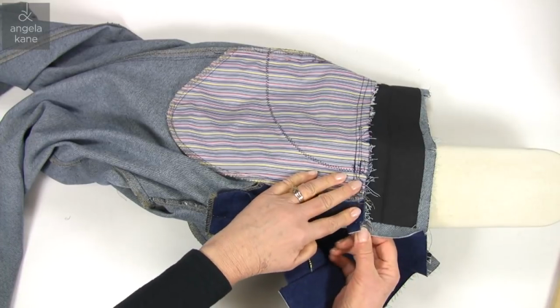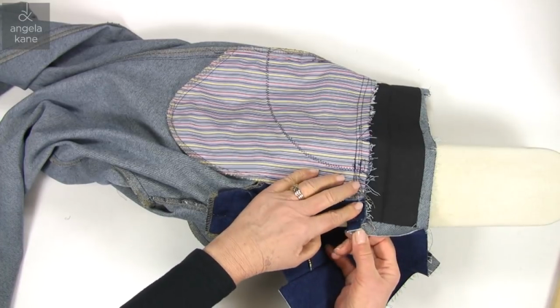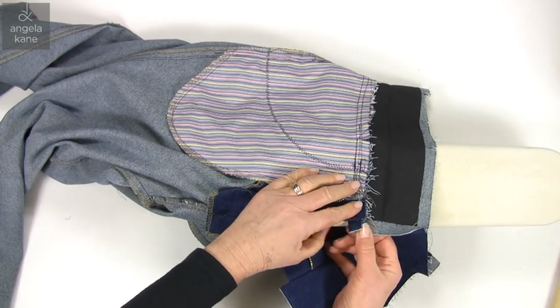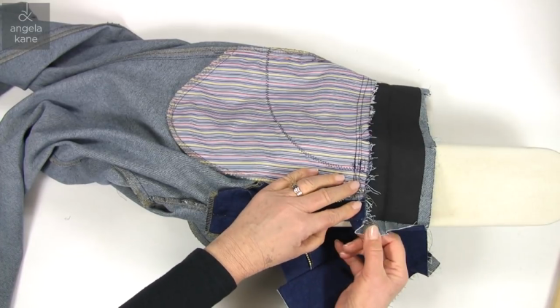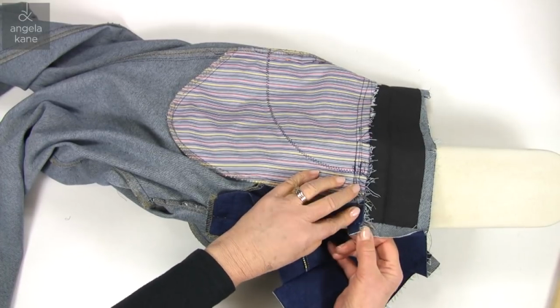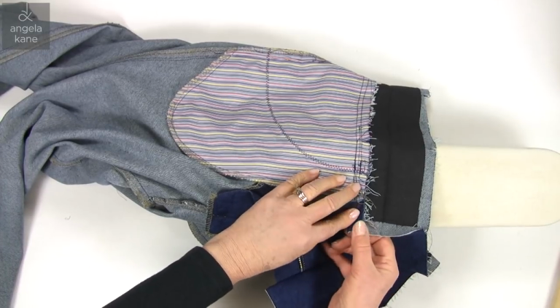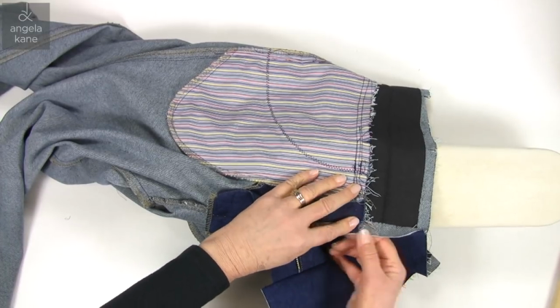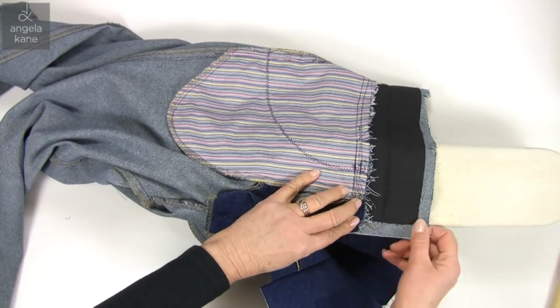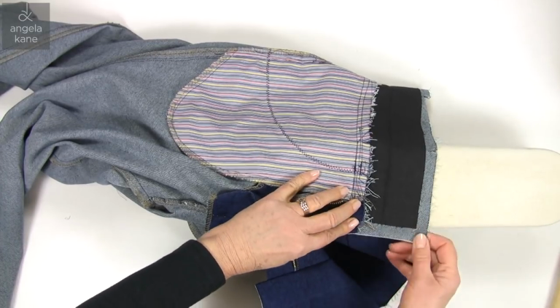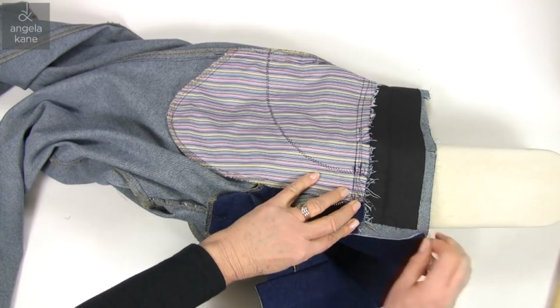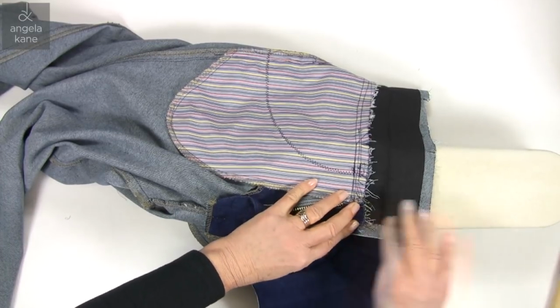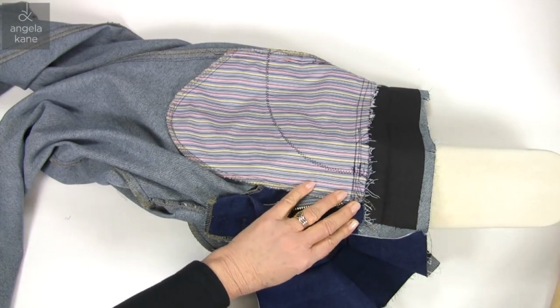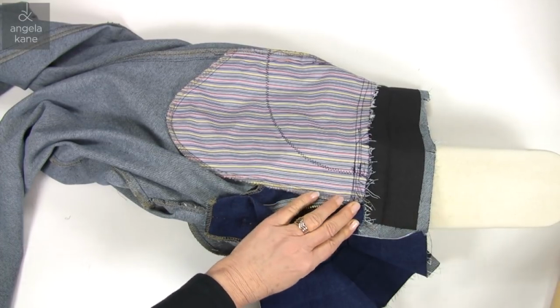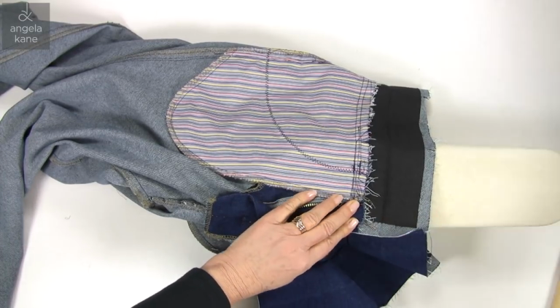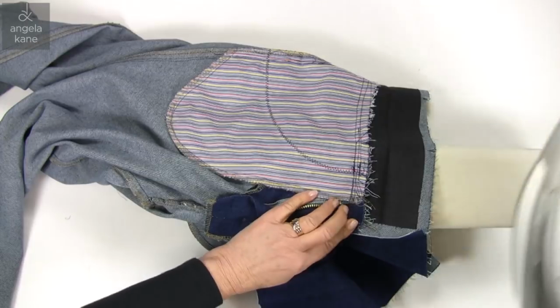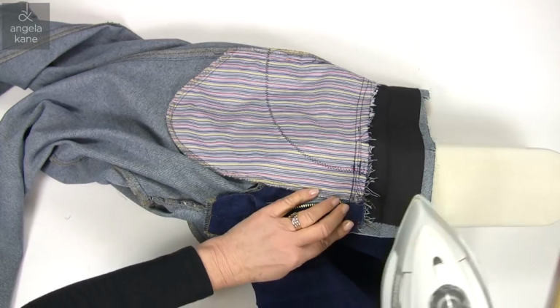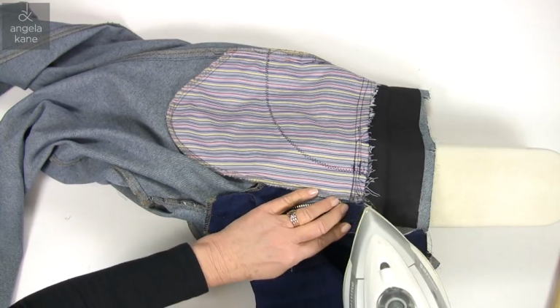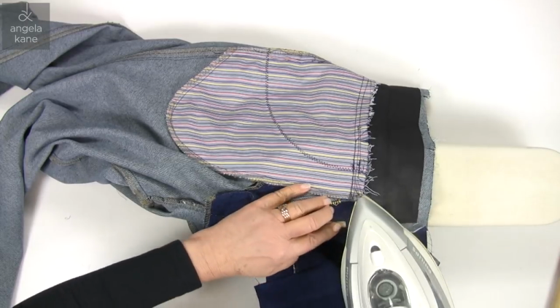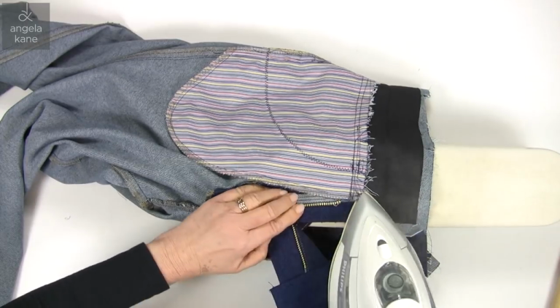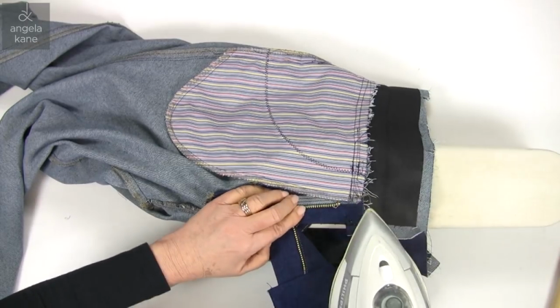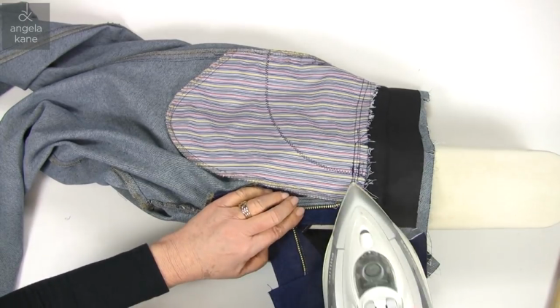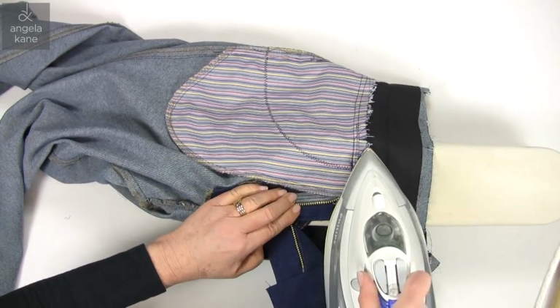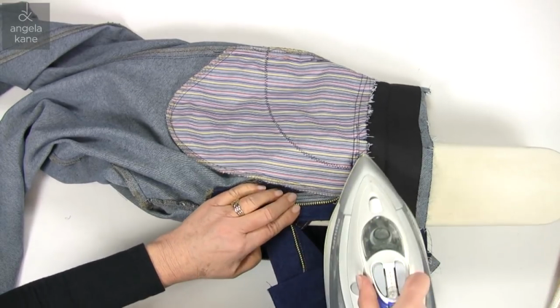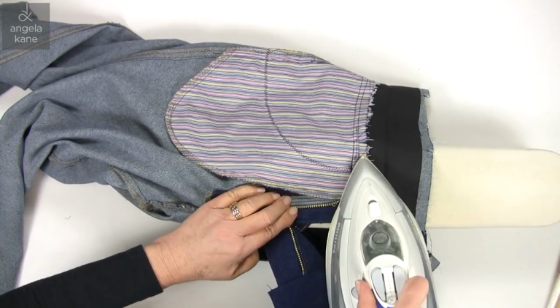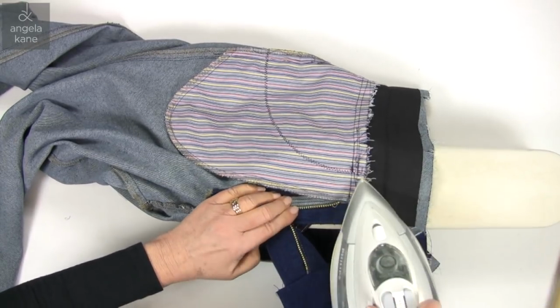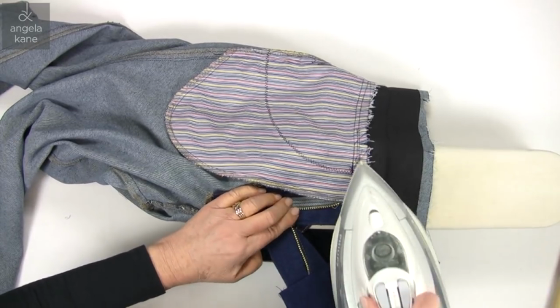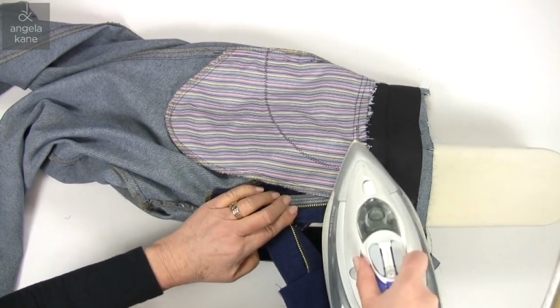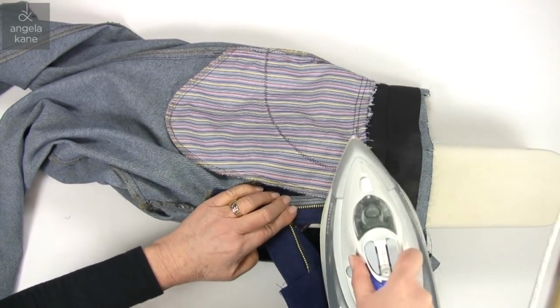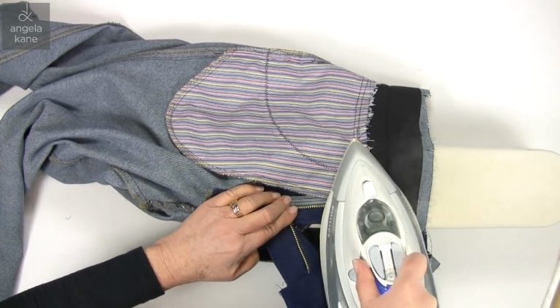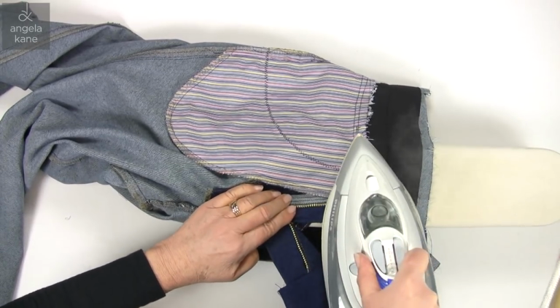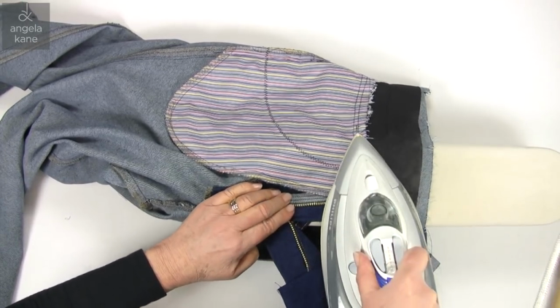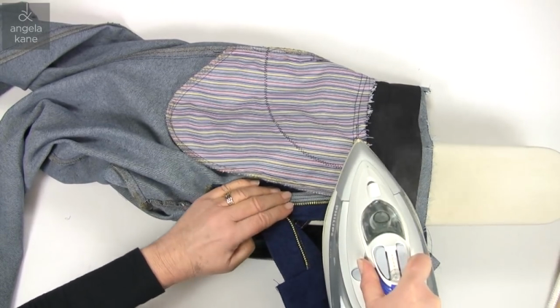Pay particular attention to the ends of the waistband. You want accuracy here so the two sides line up.